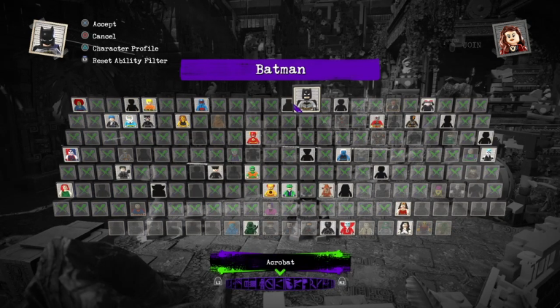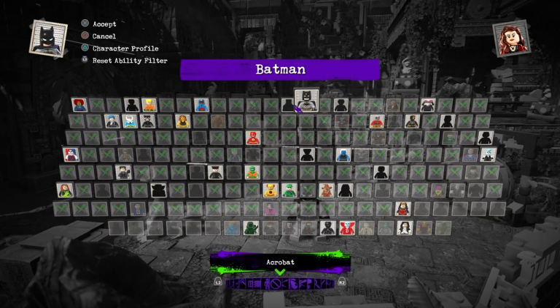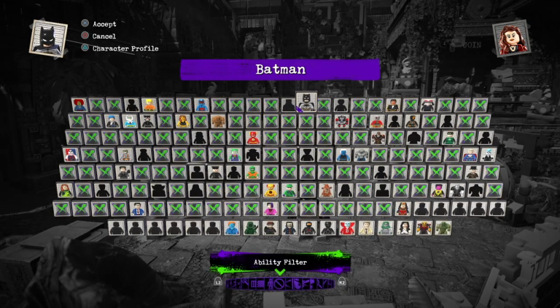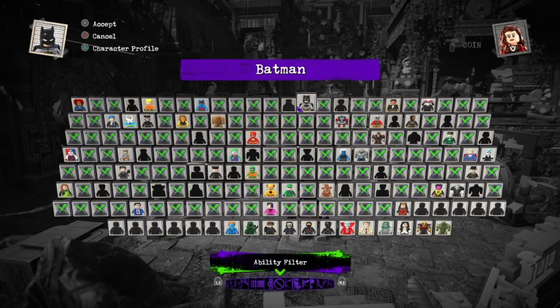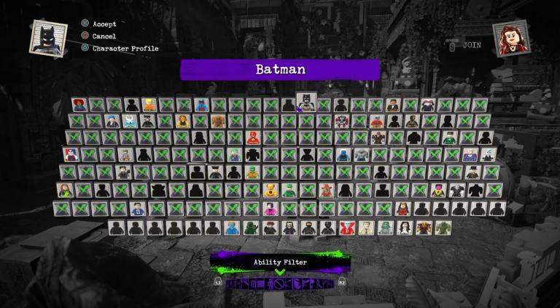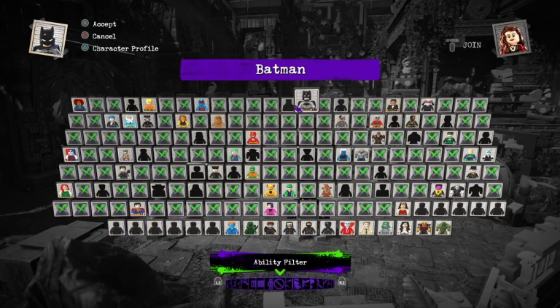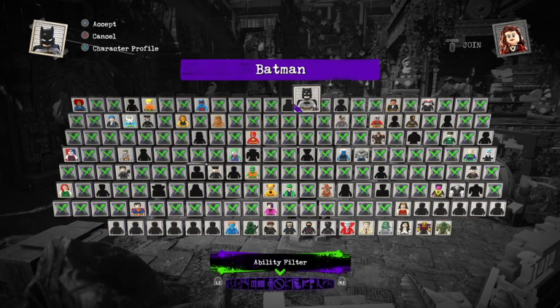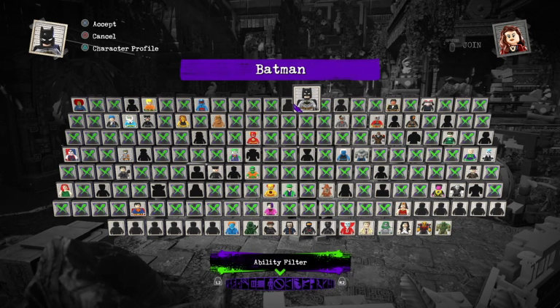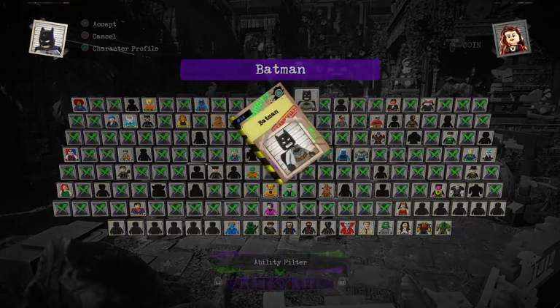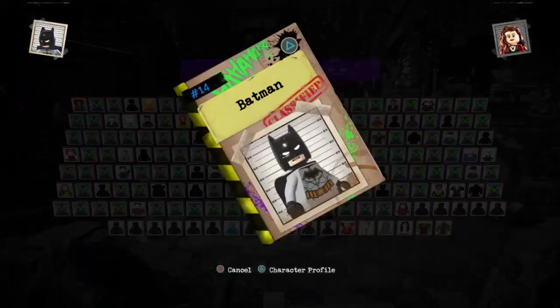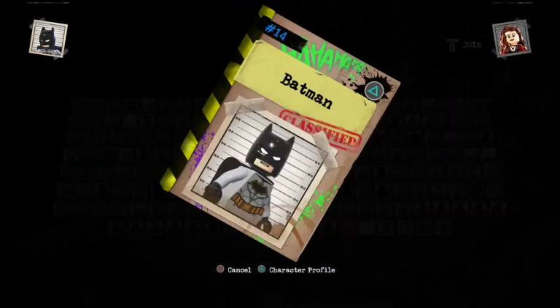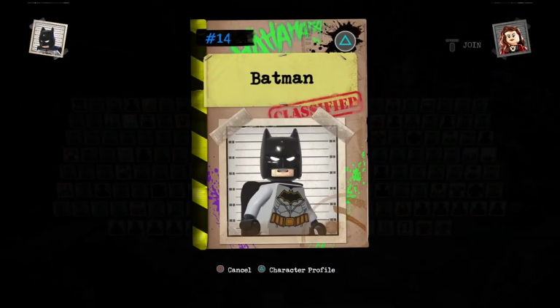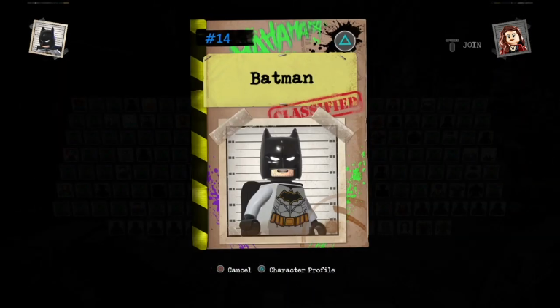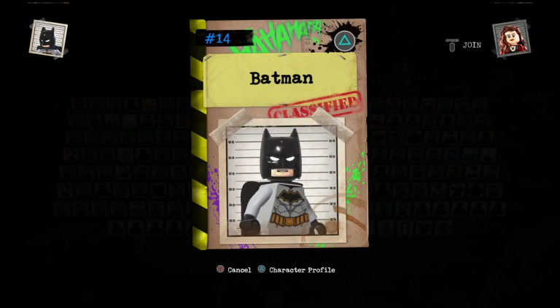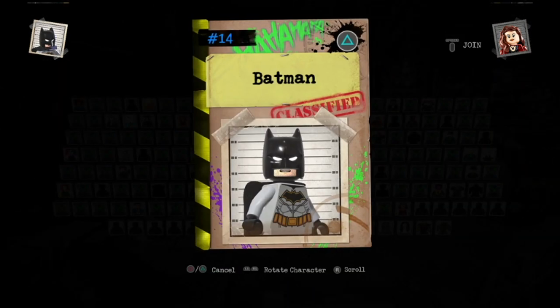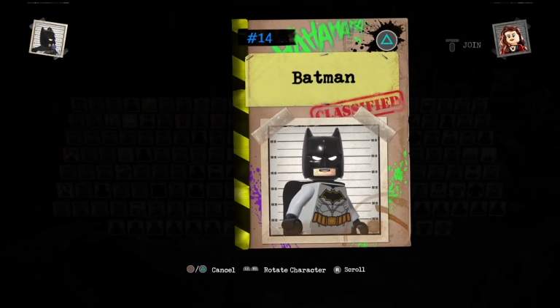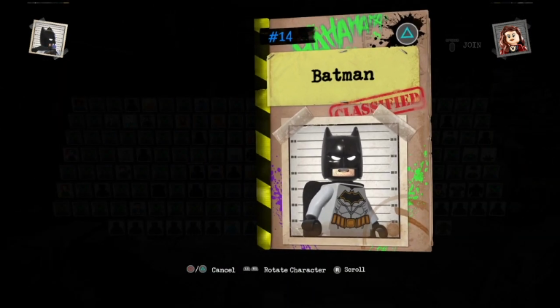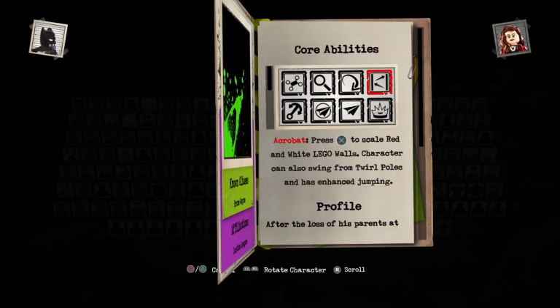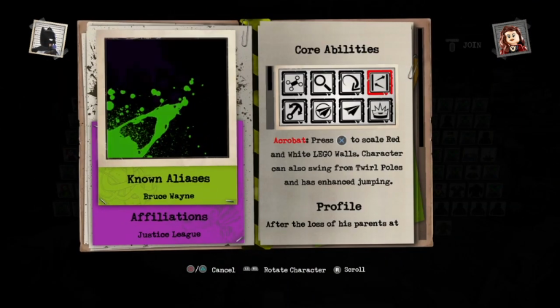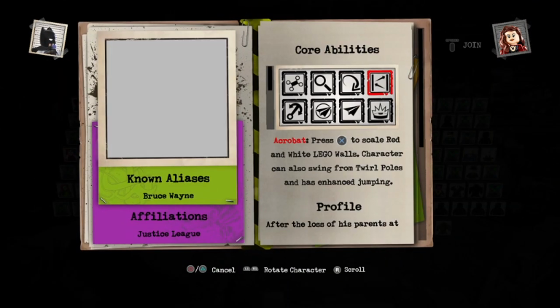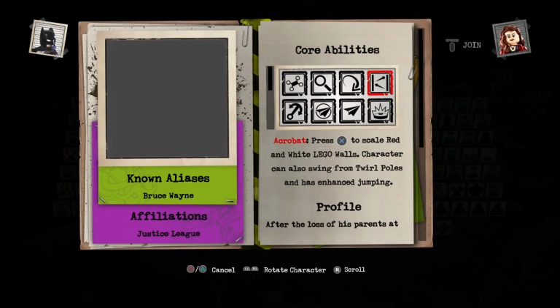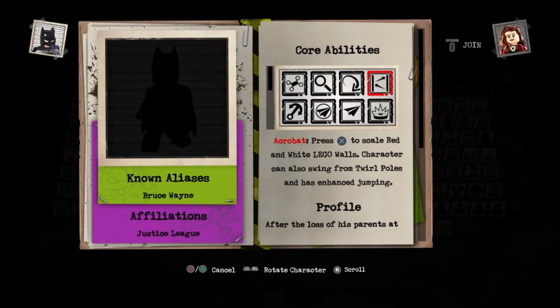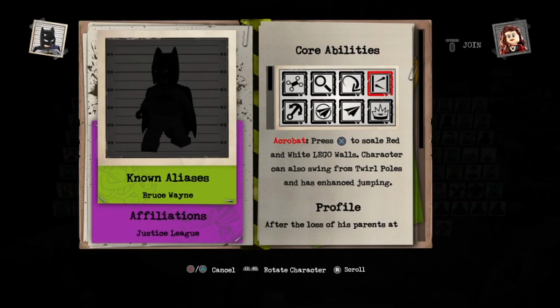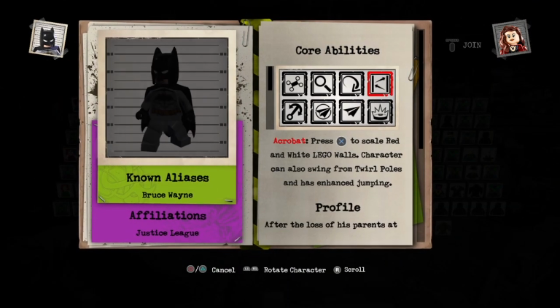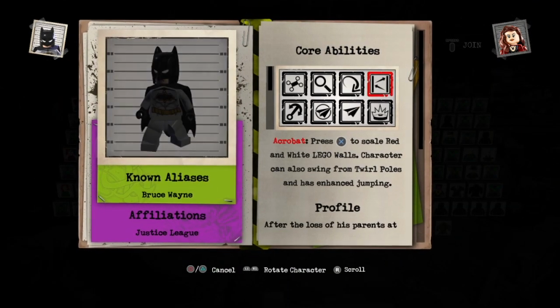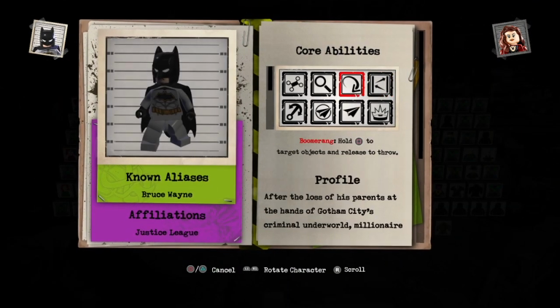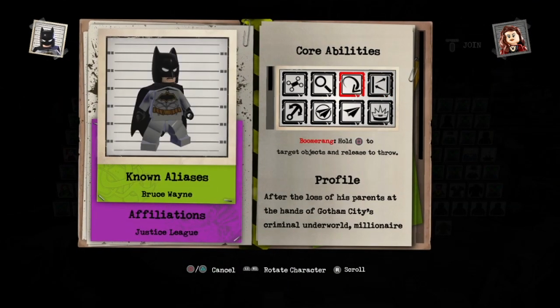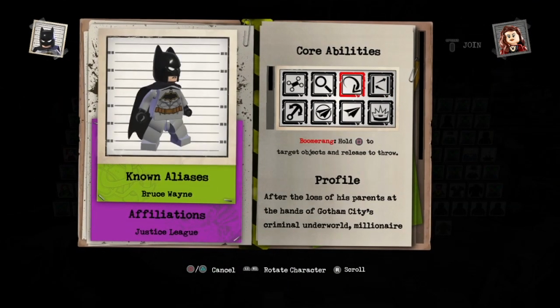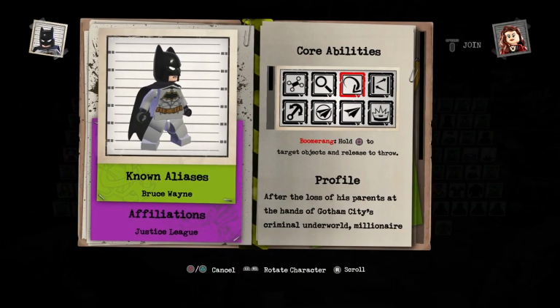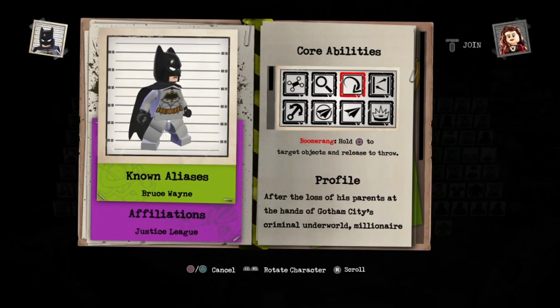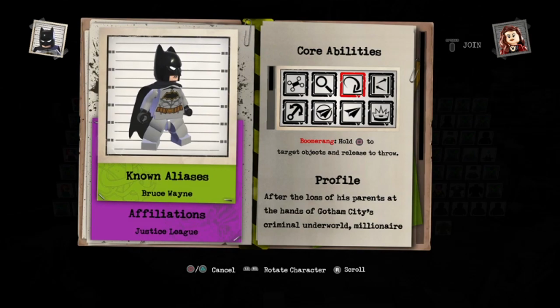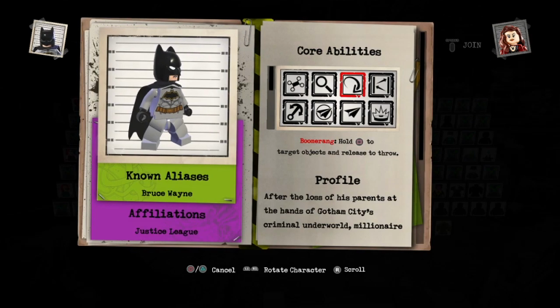Batman has a Batarang, but we don't get Batman or Wonder Woman until after level 12. And it shows that the Riddler has the Boomerang ability.